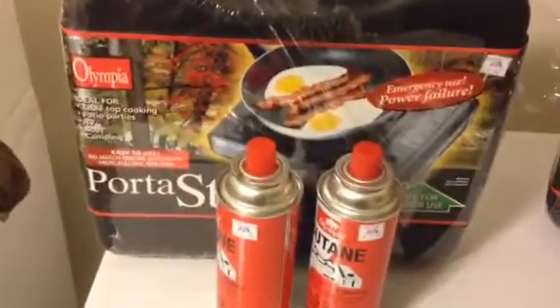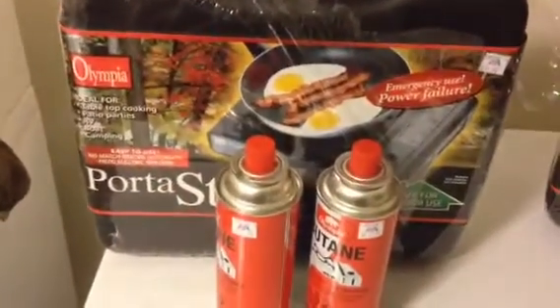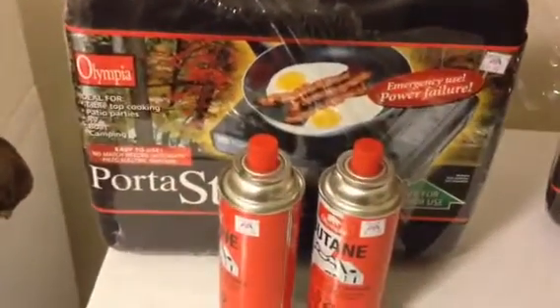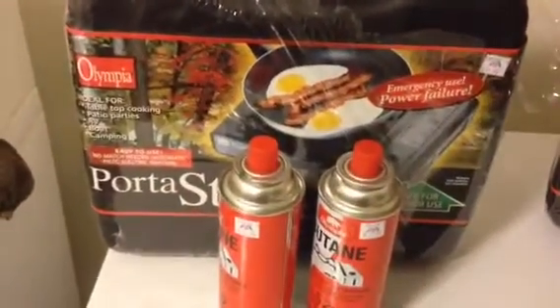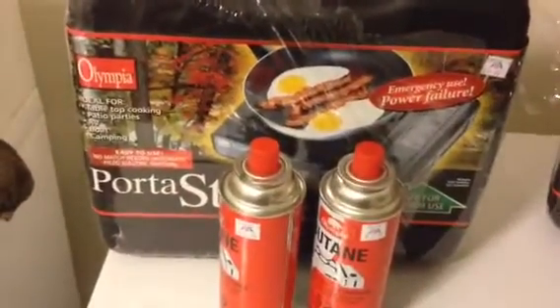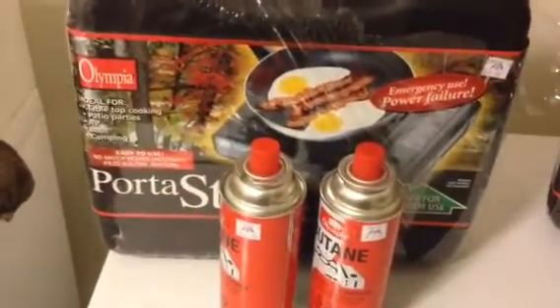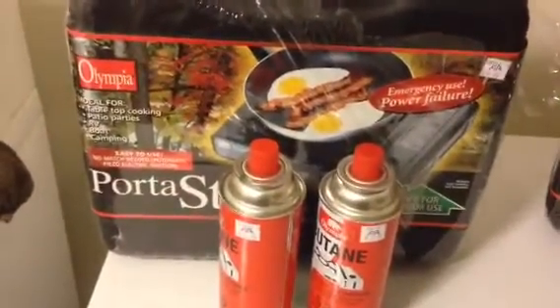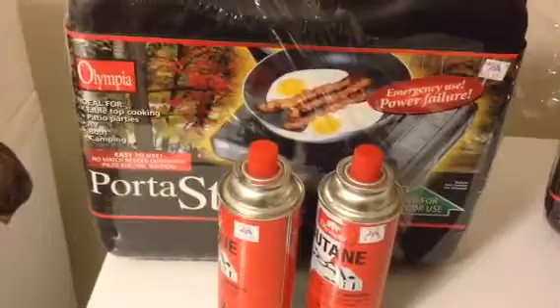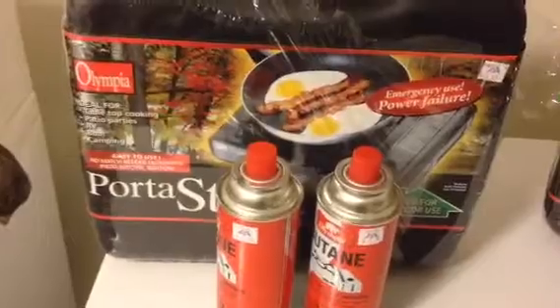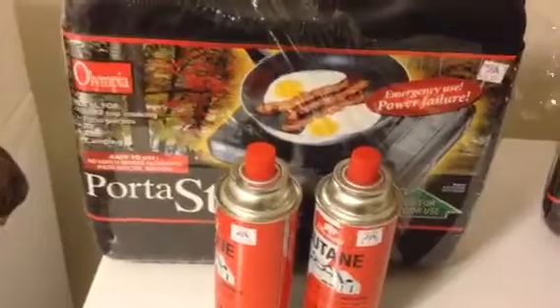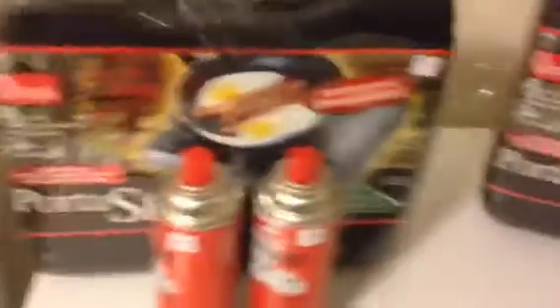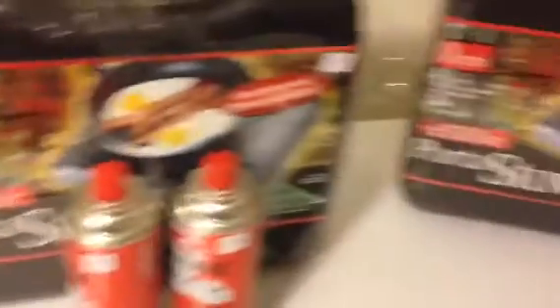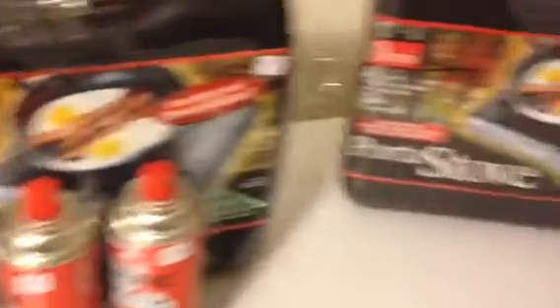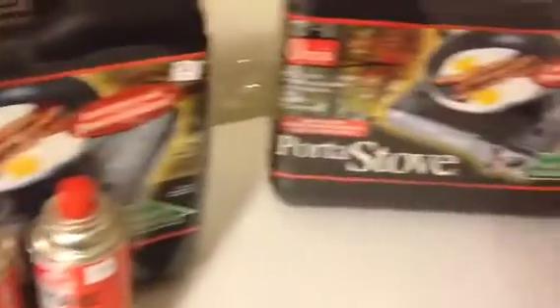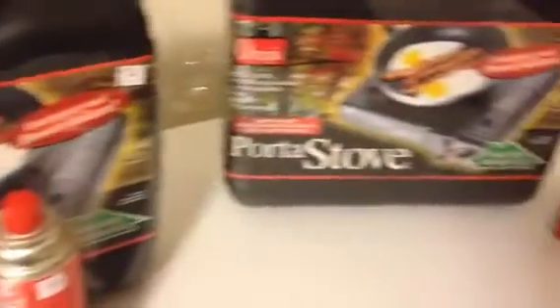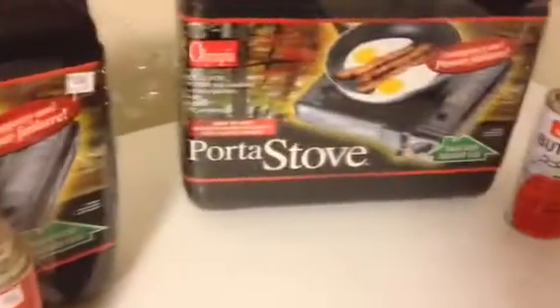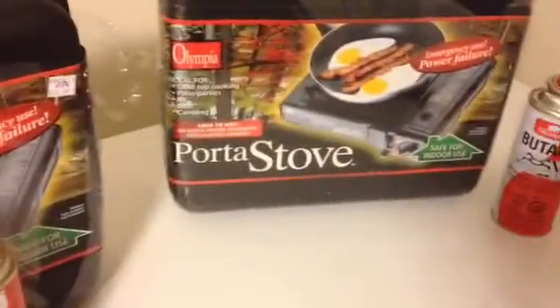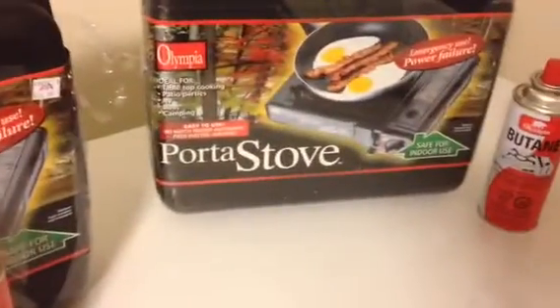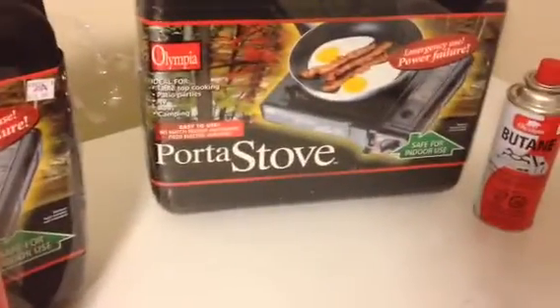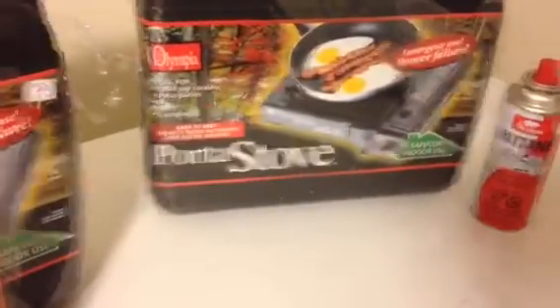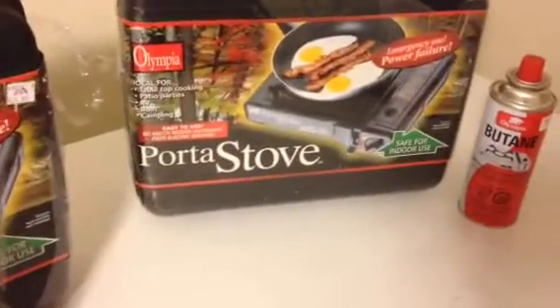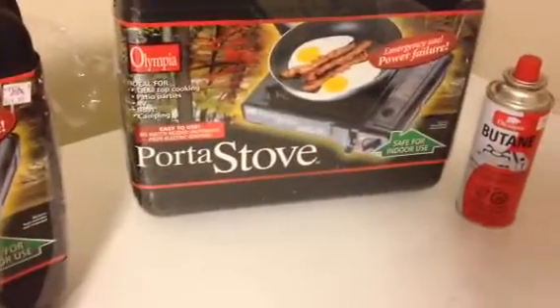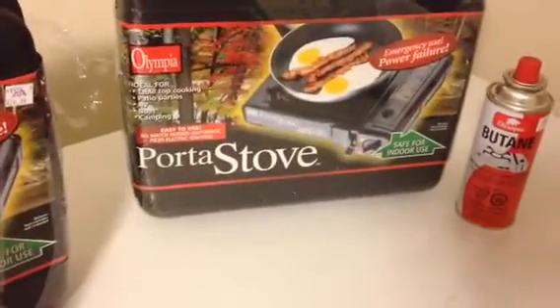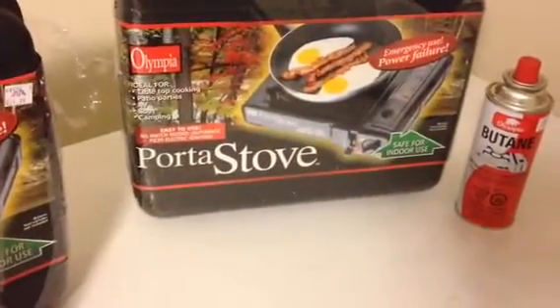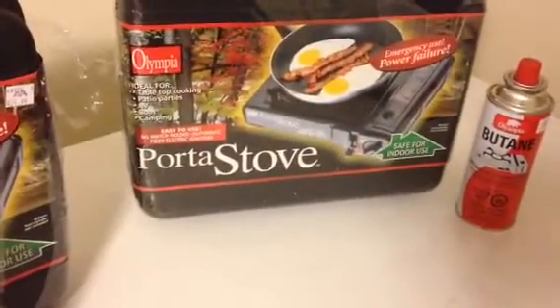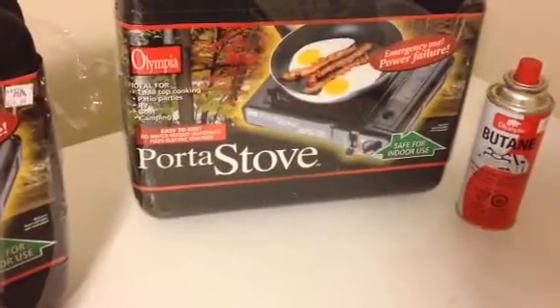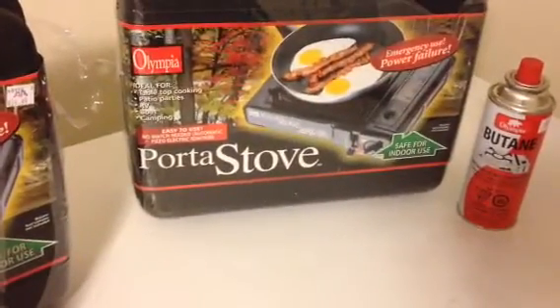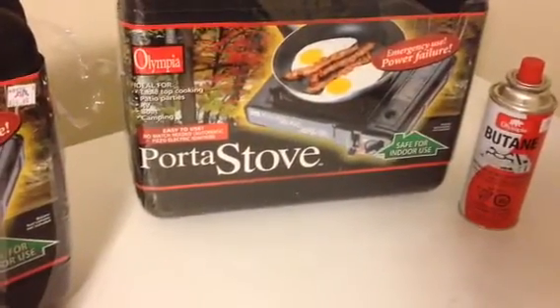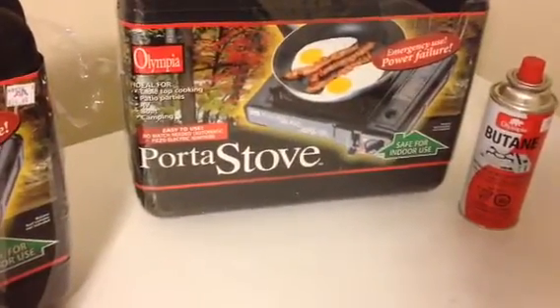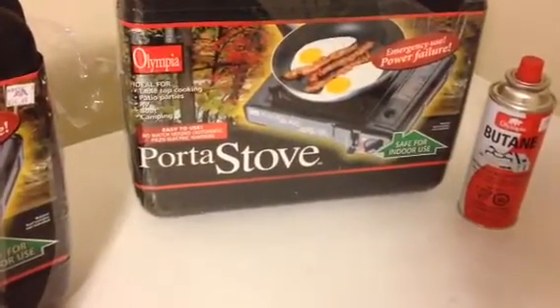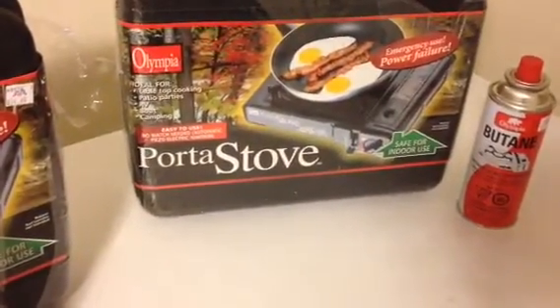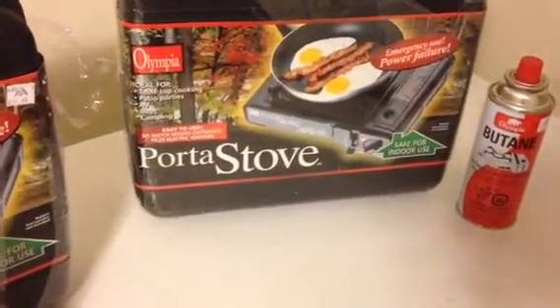Not to be stingy, I picked them up two cans of butane. I'm going to keep it in the box for a bit until I need to use it — that'll be another video.